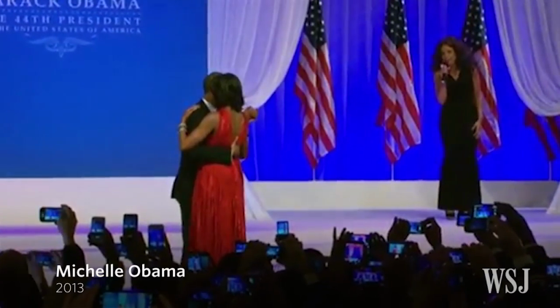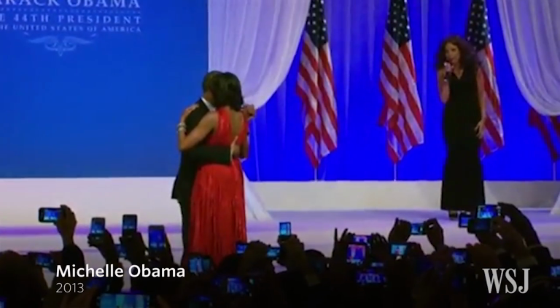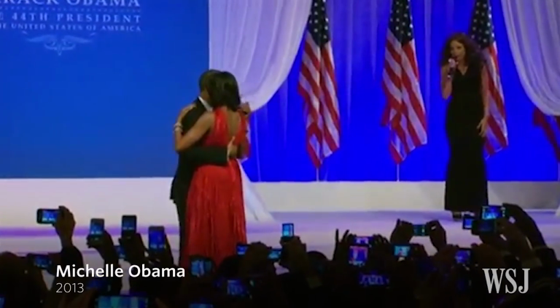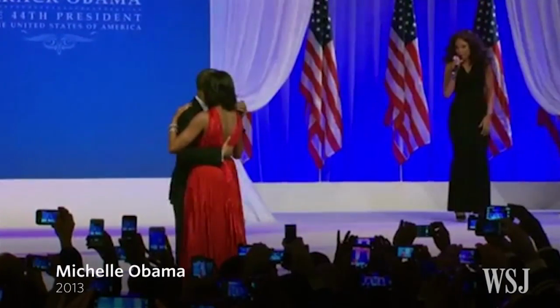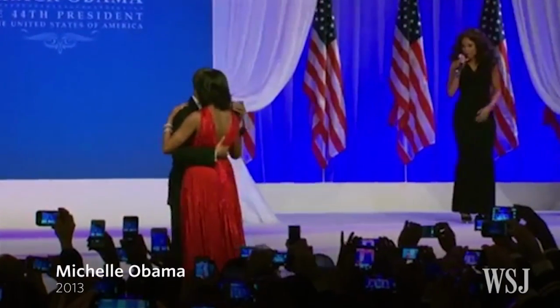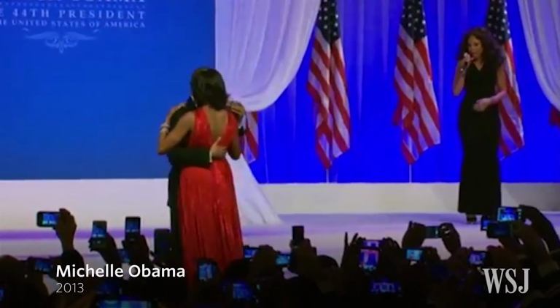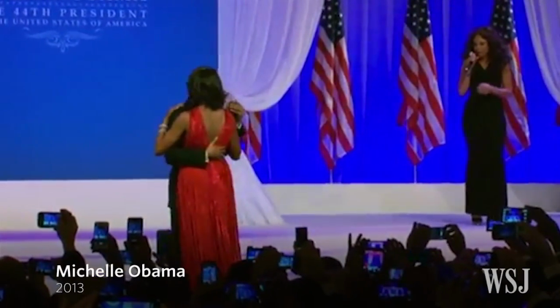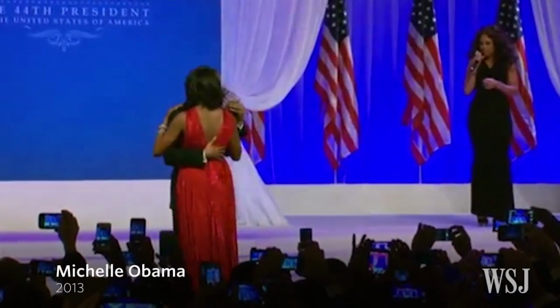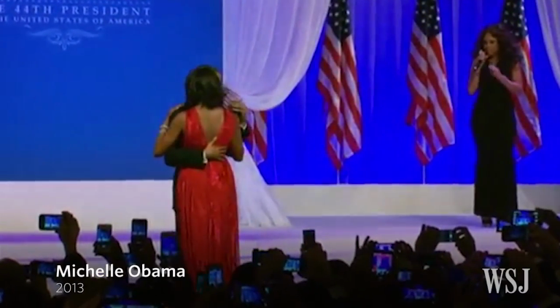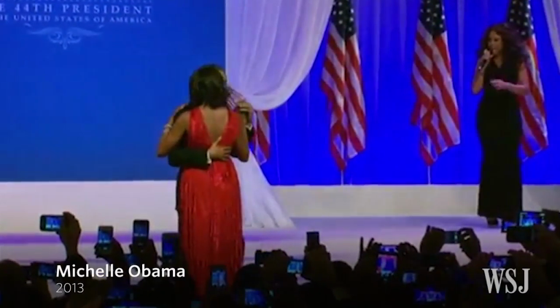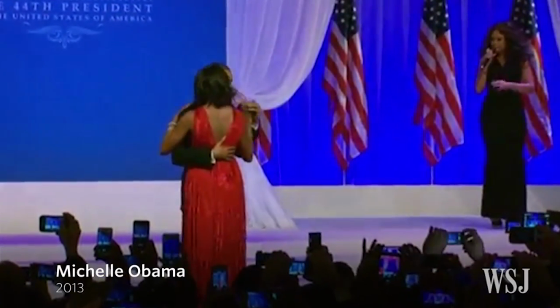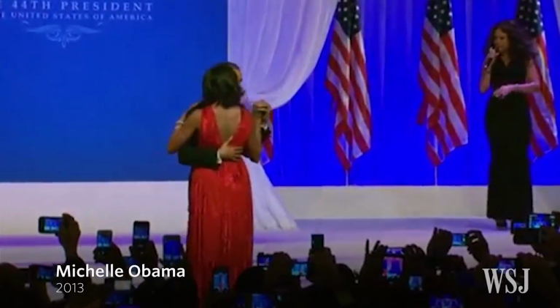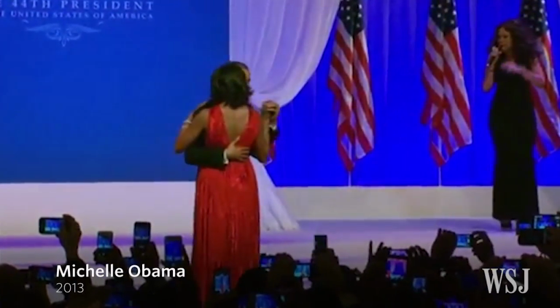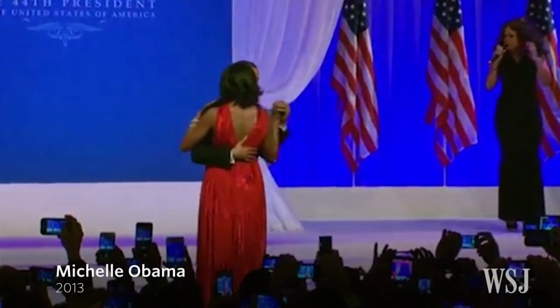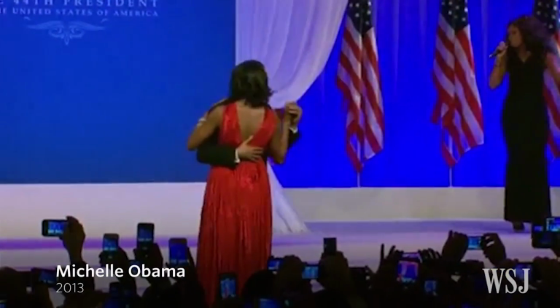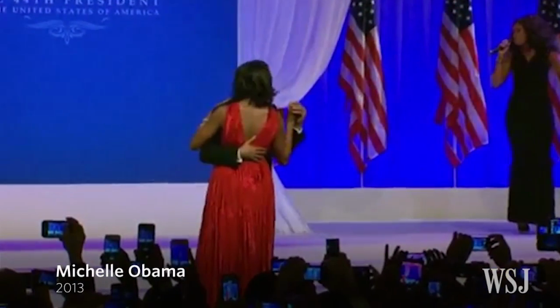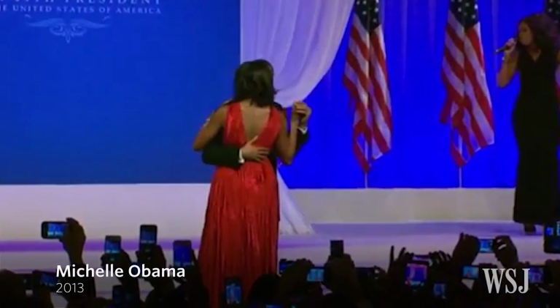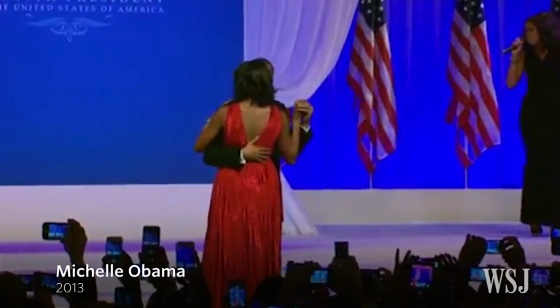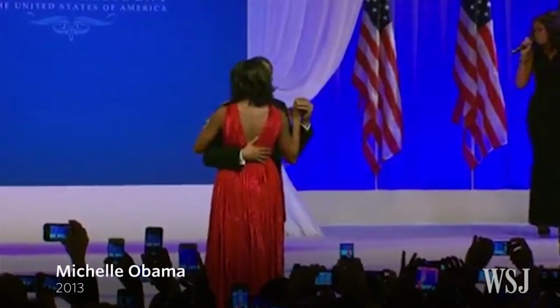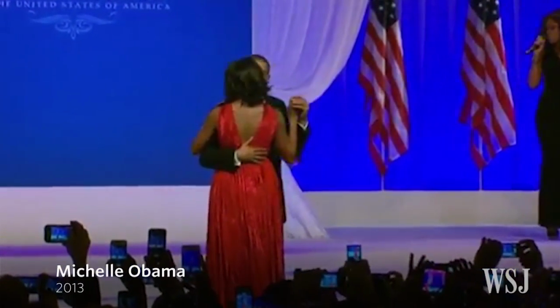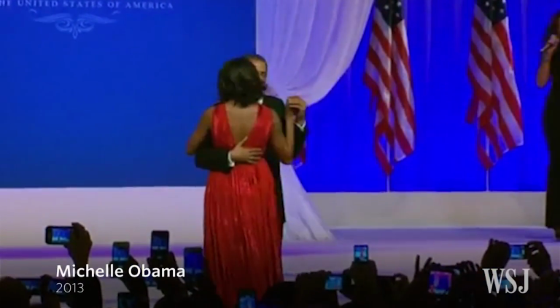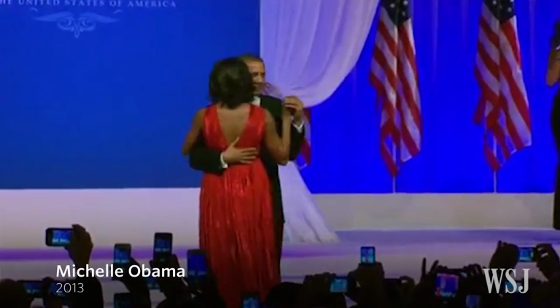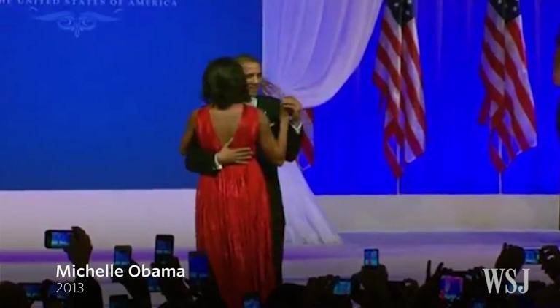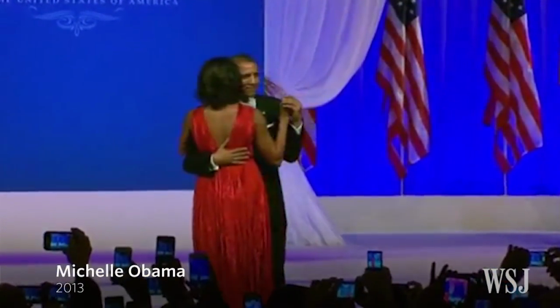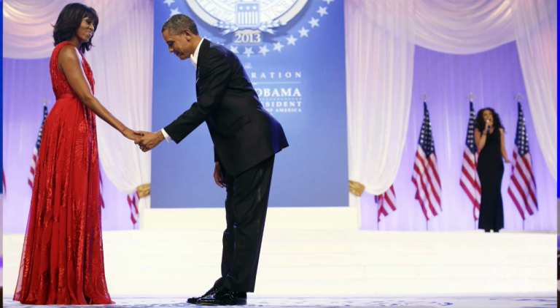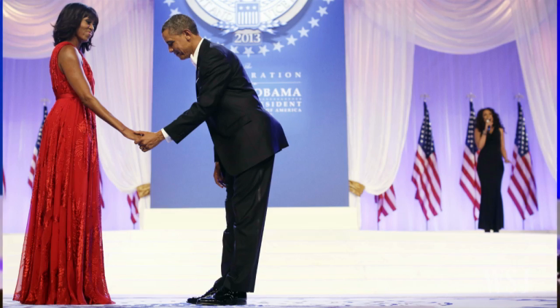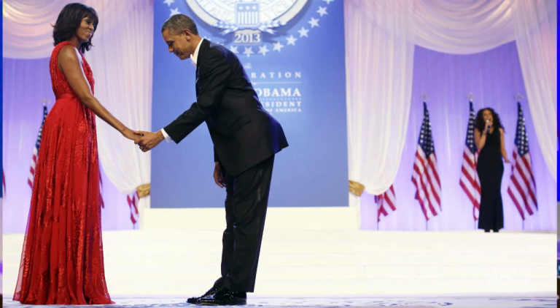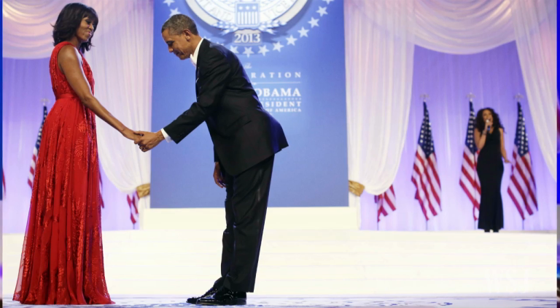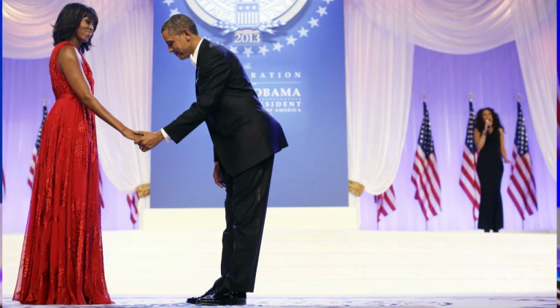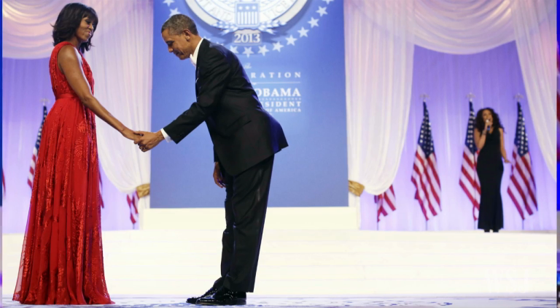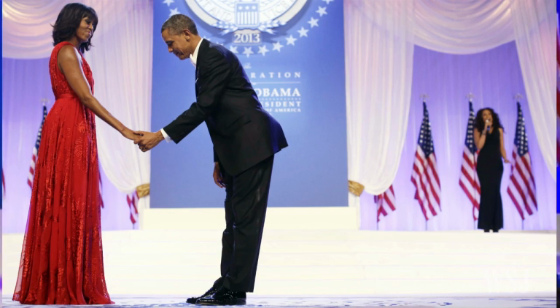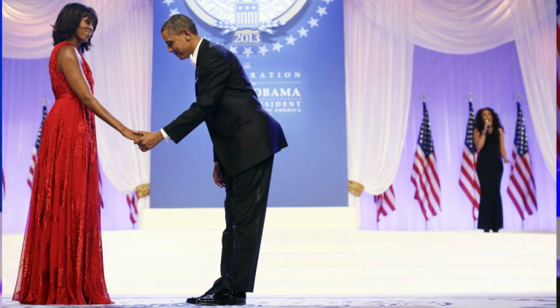For her final inaugural ball, Mrs. Obama again wore a dress designed by Jason Wu.